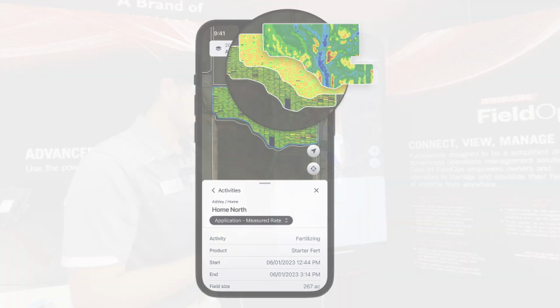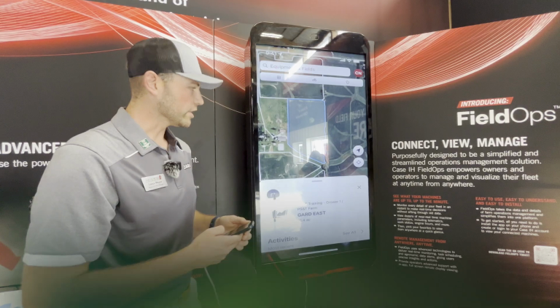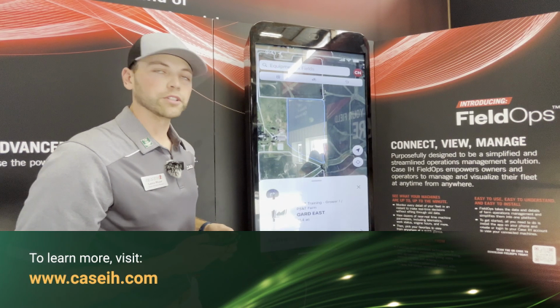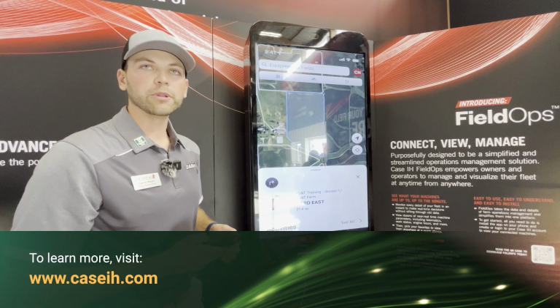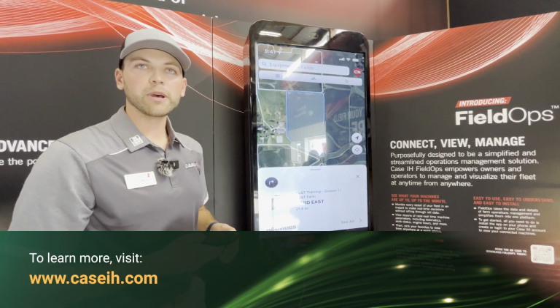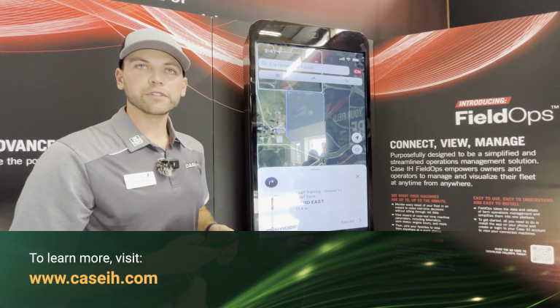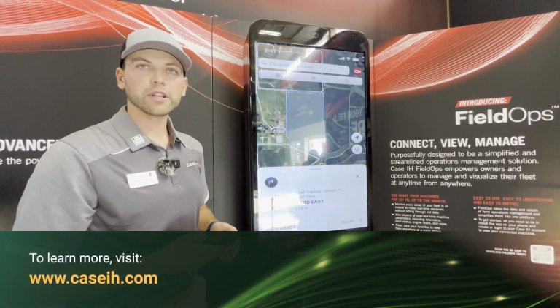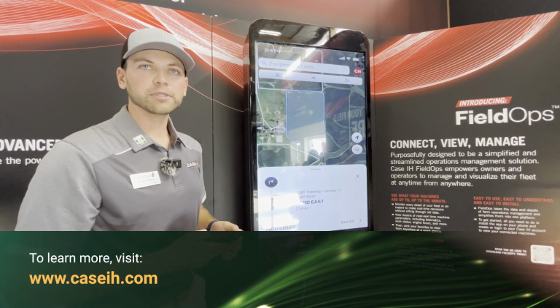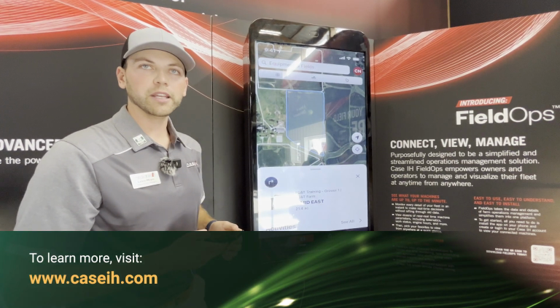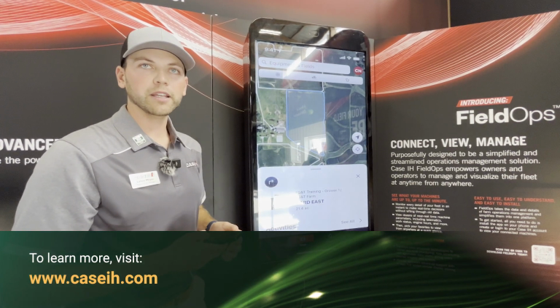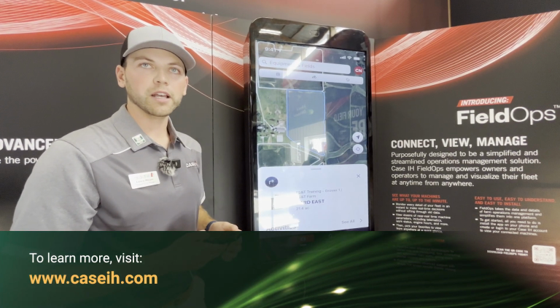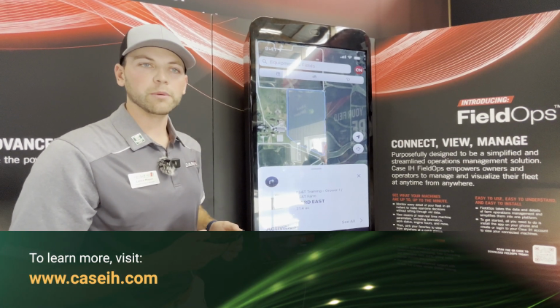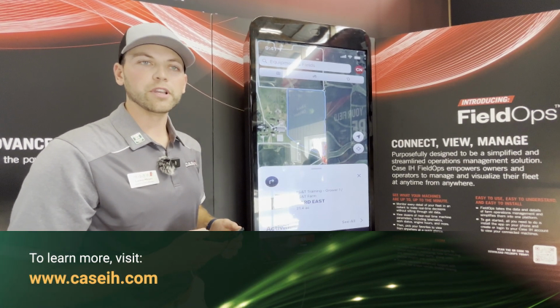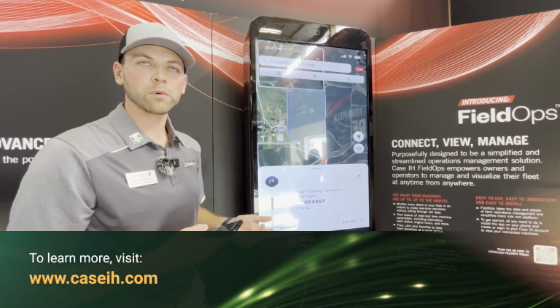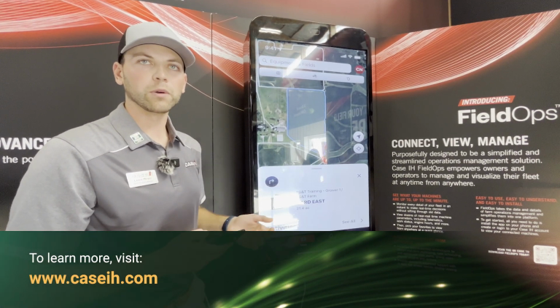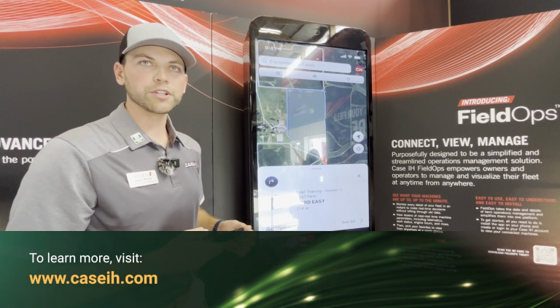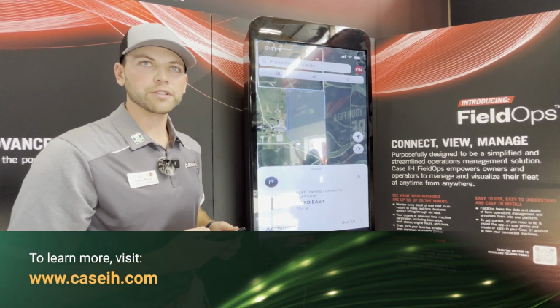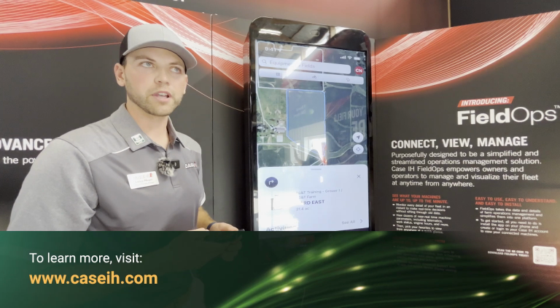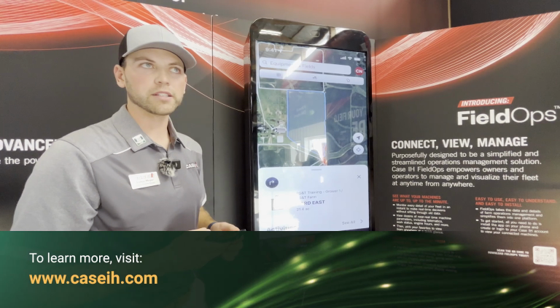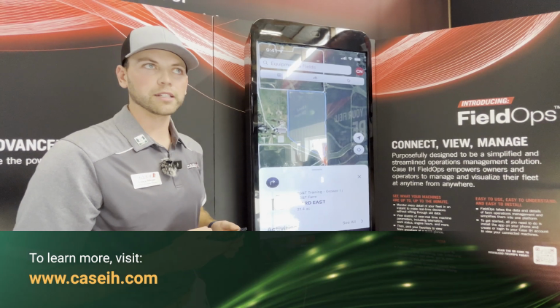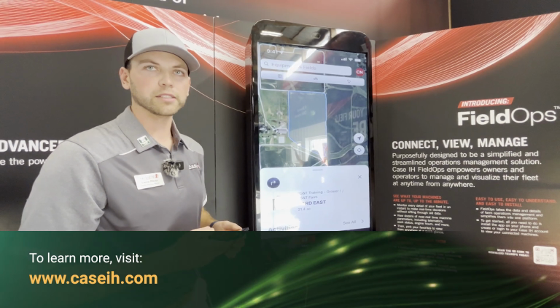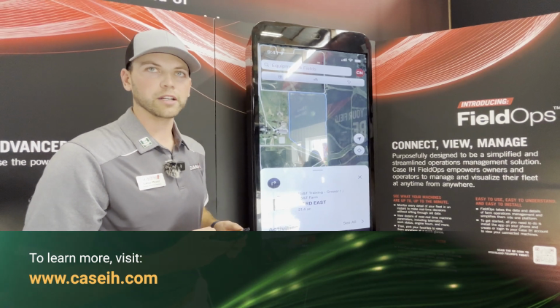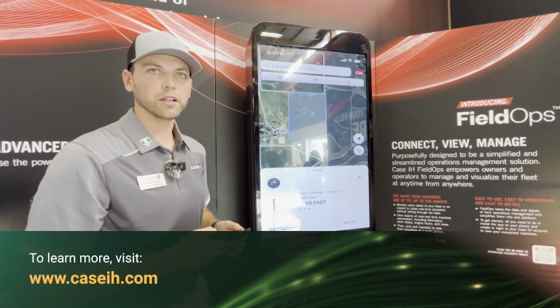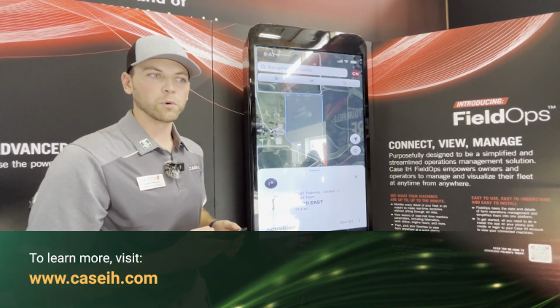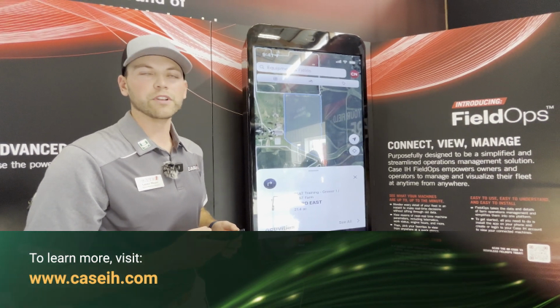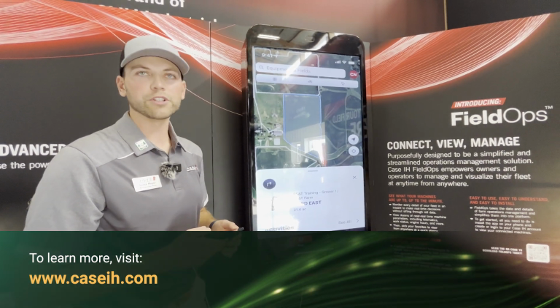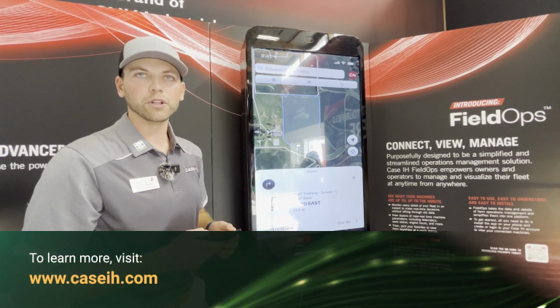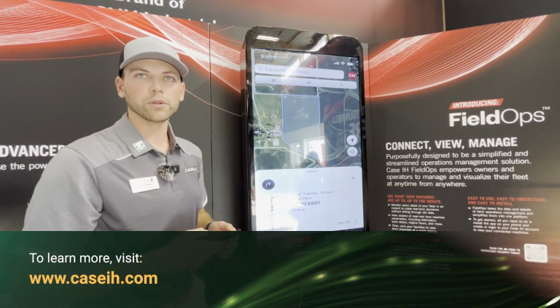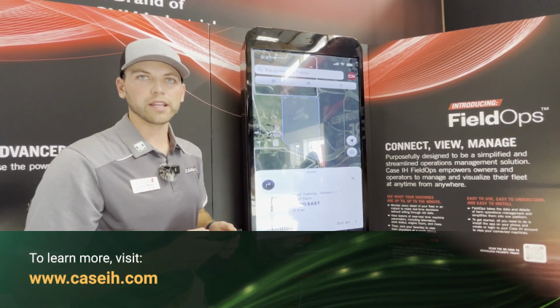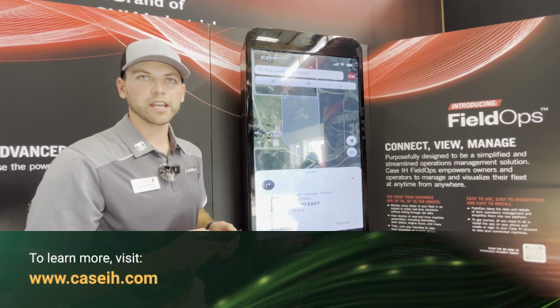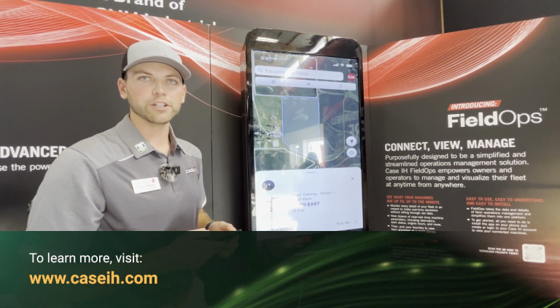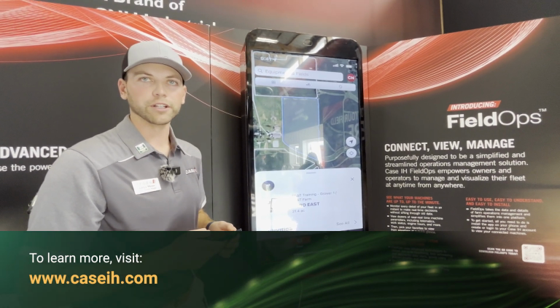That's a little bit about Field Ops today. If you have more questions, contact us here or visit your local Case IH dealer.